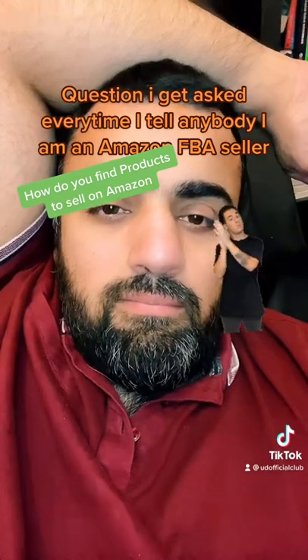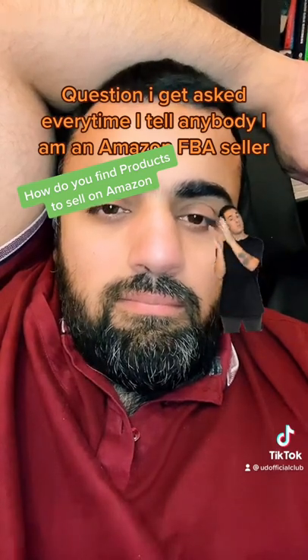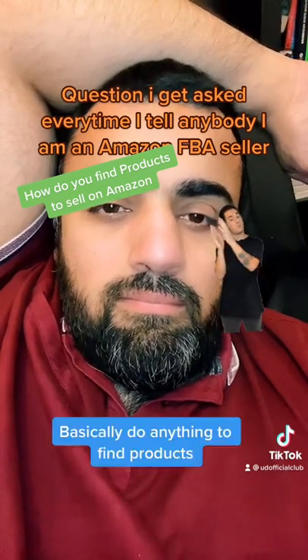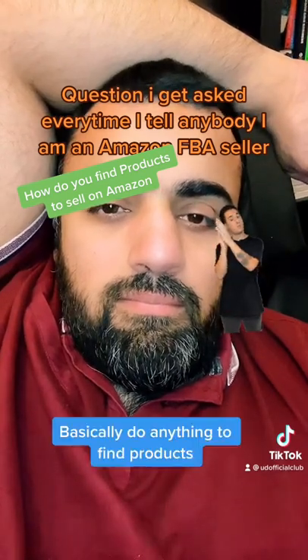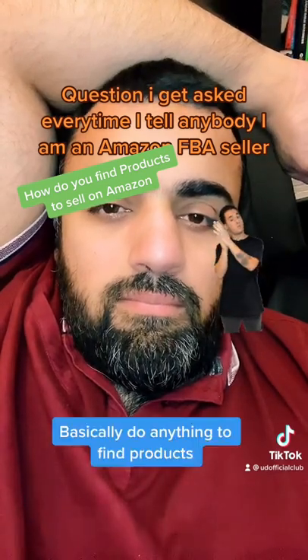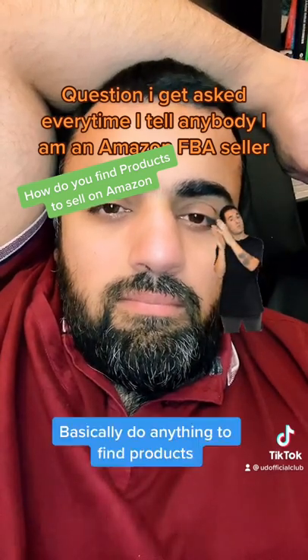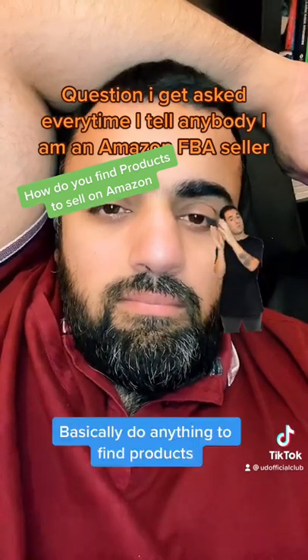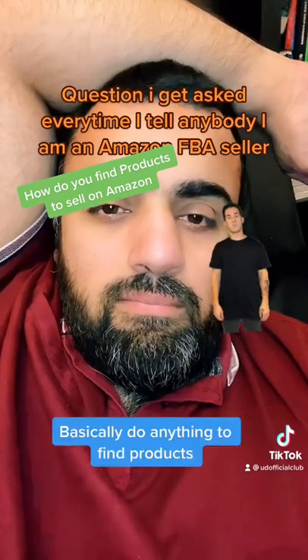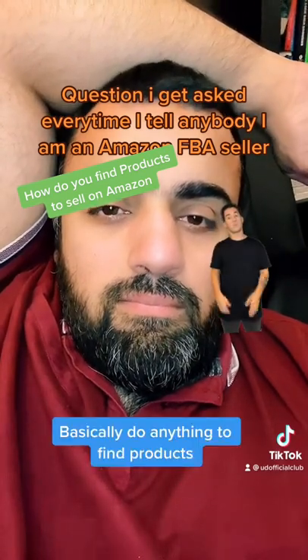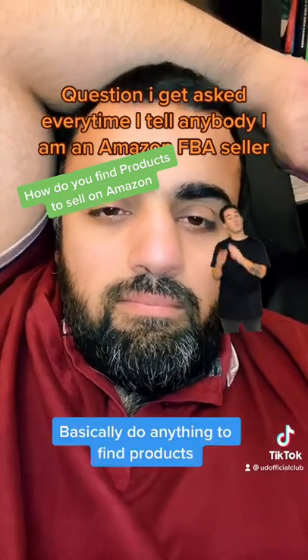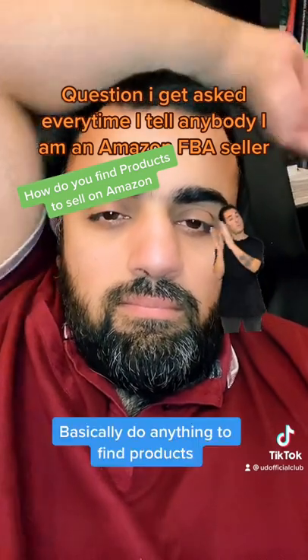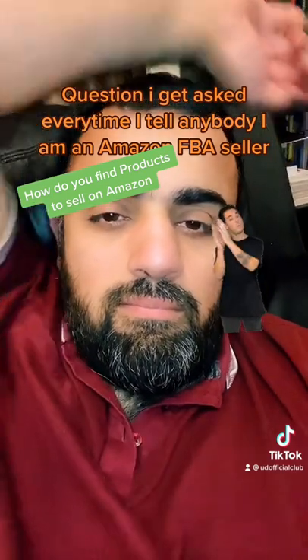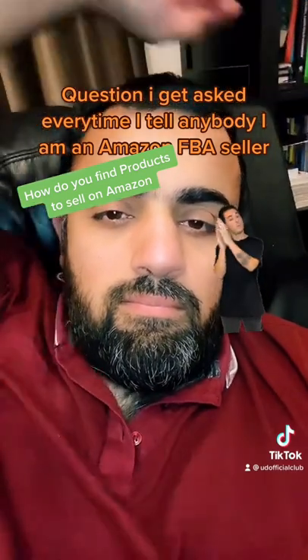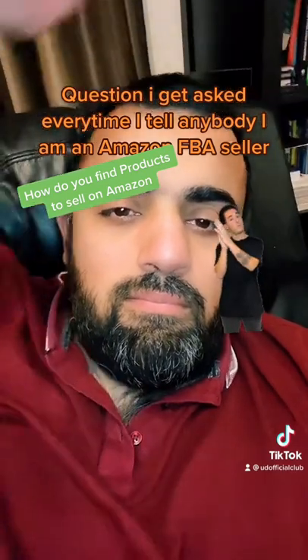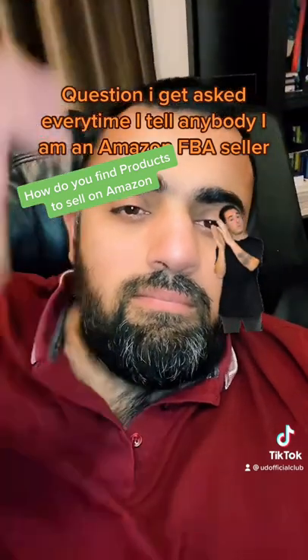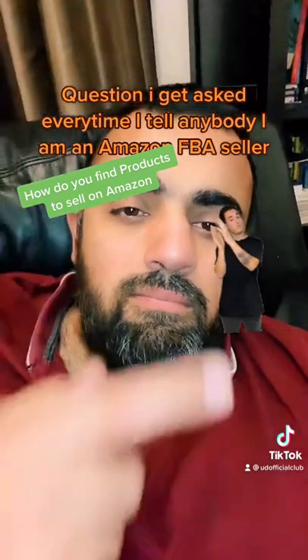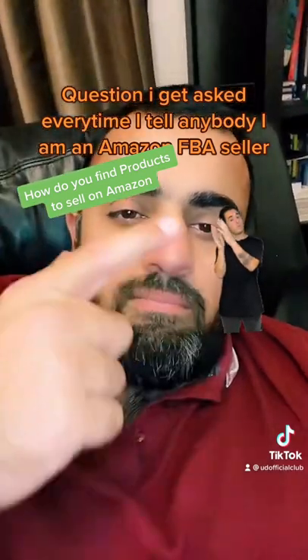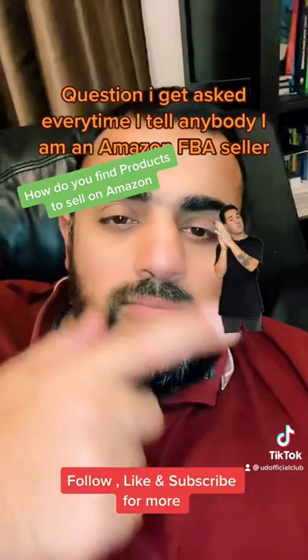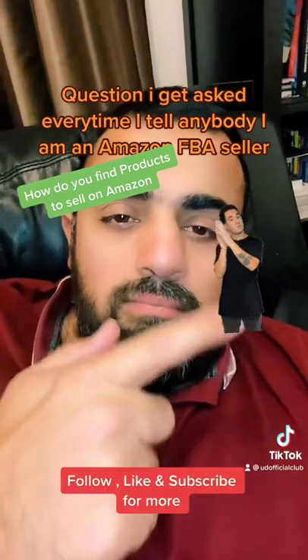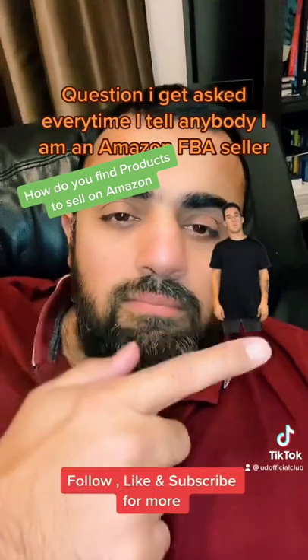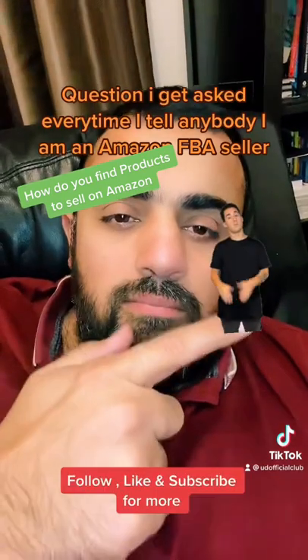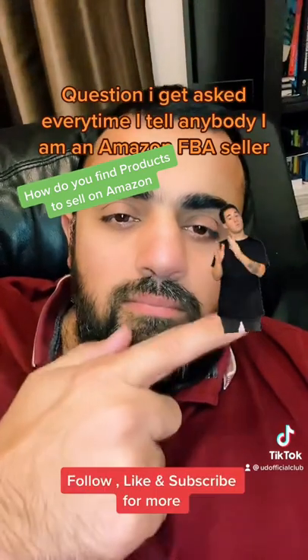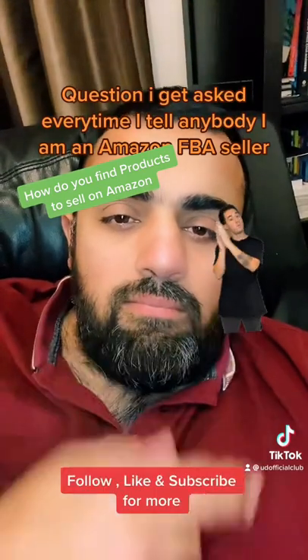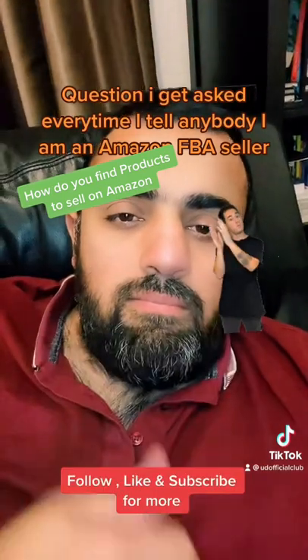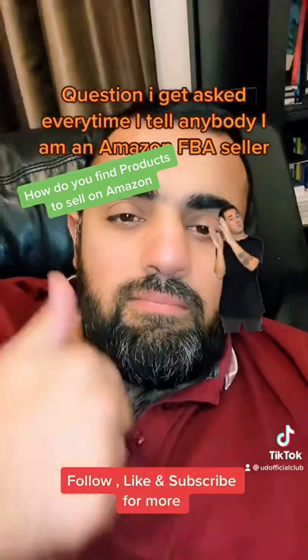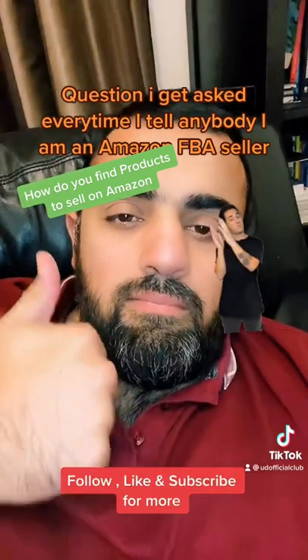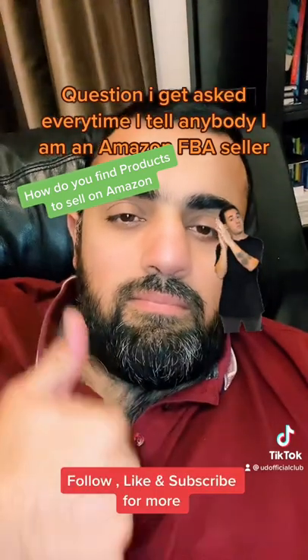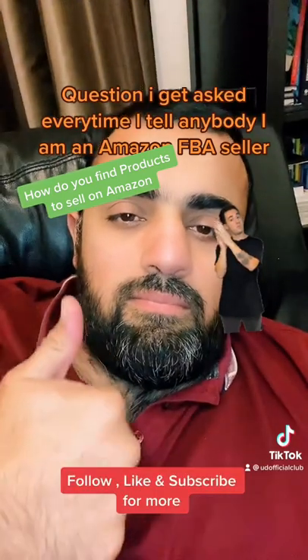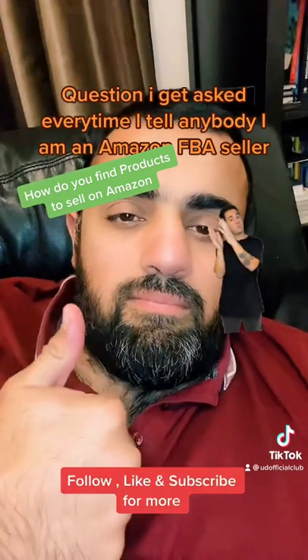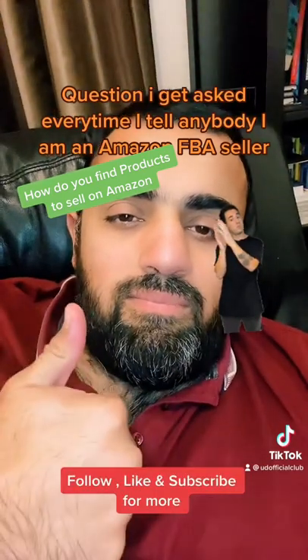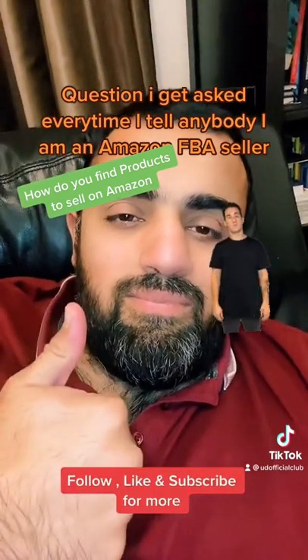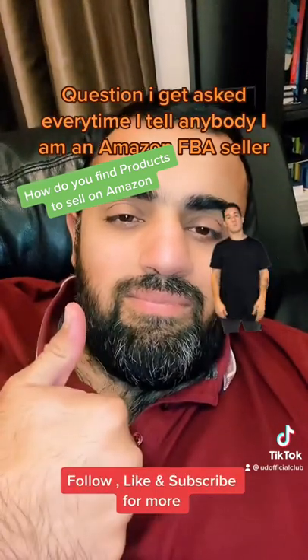Basically do anything to find products. Follow, like, and subscribe for more.